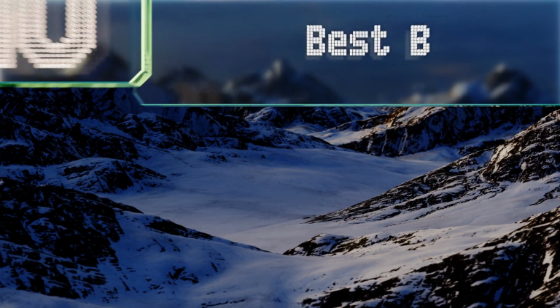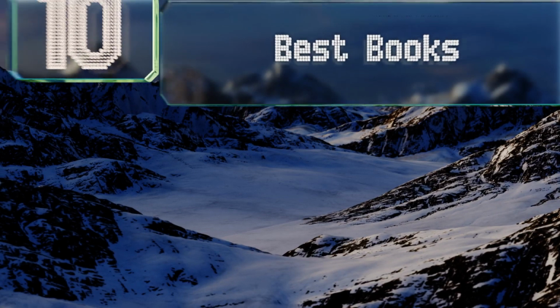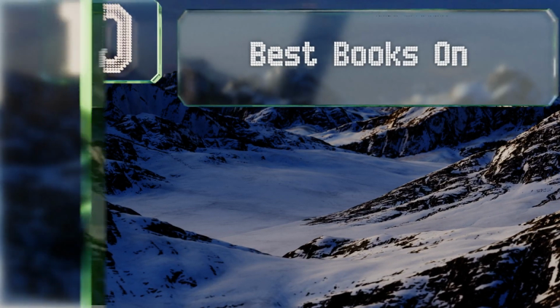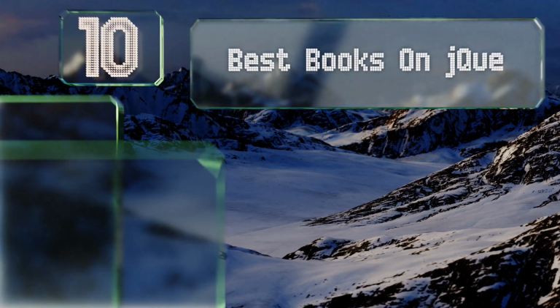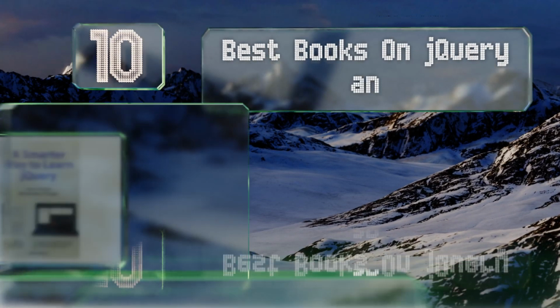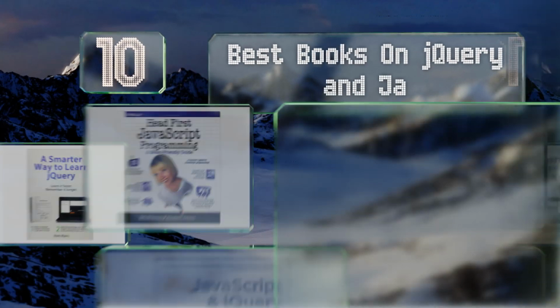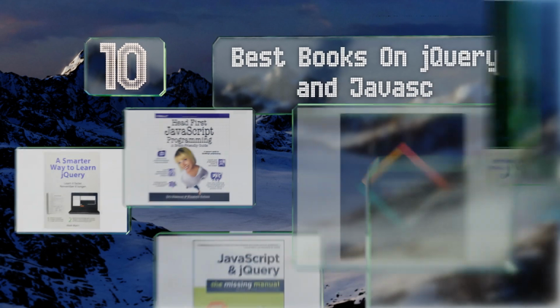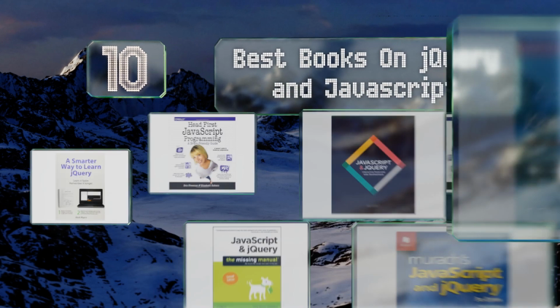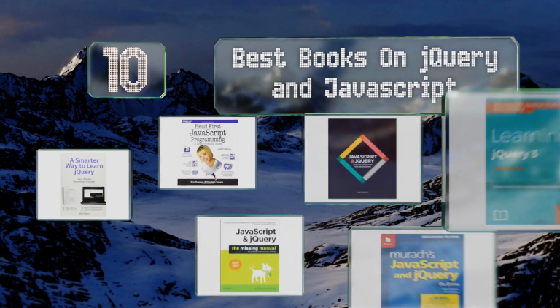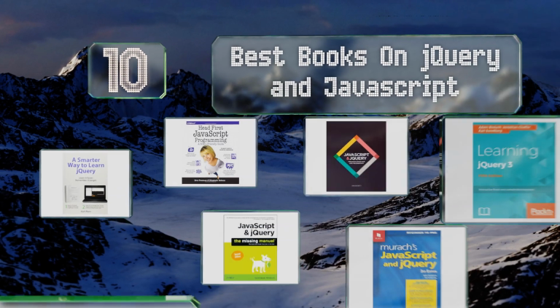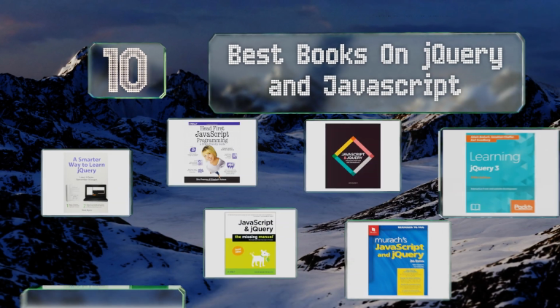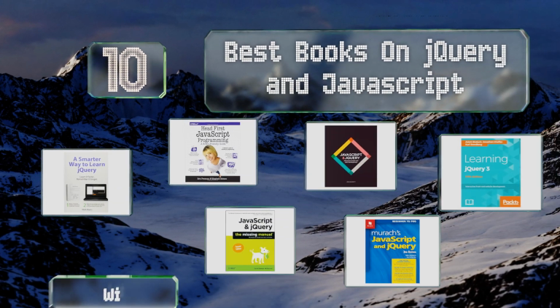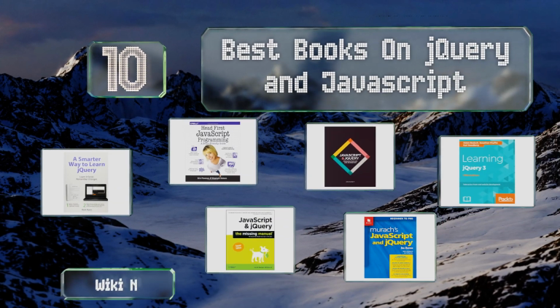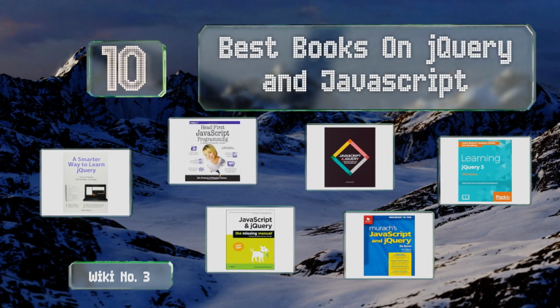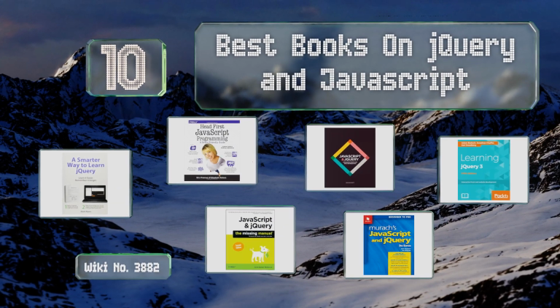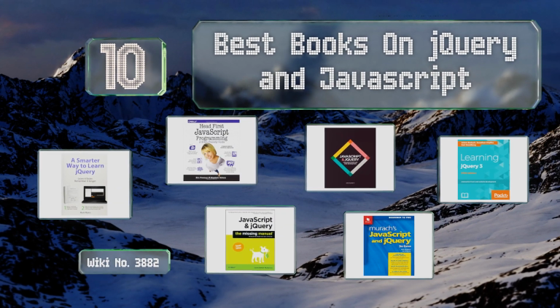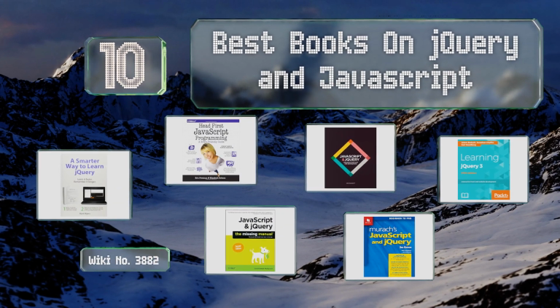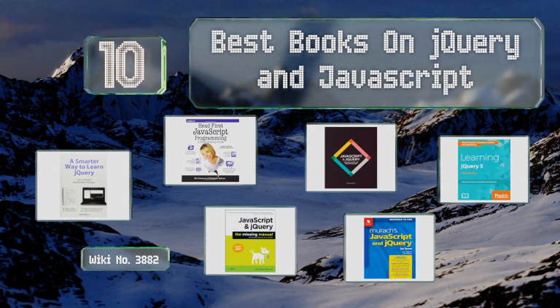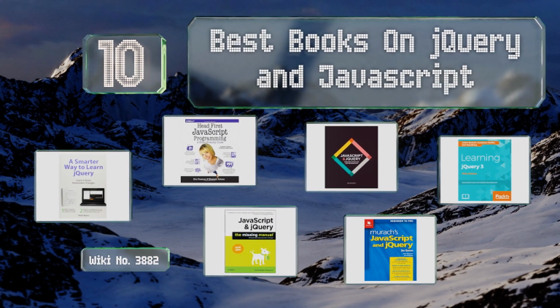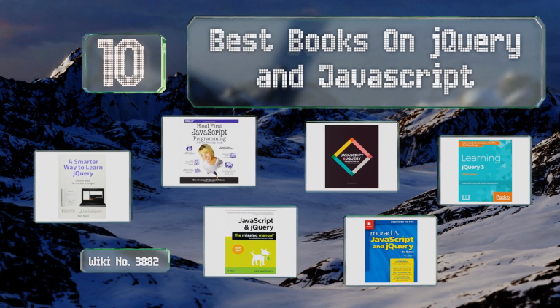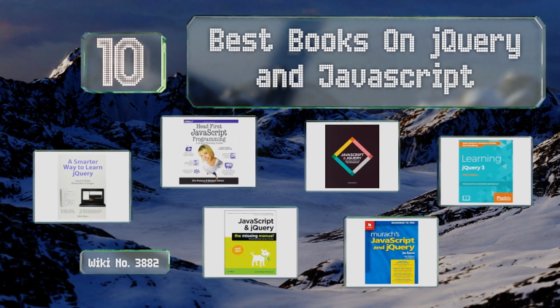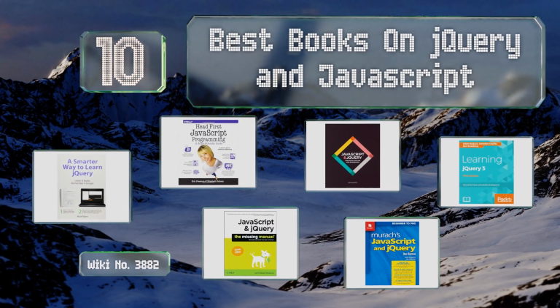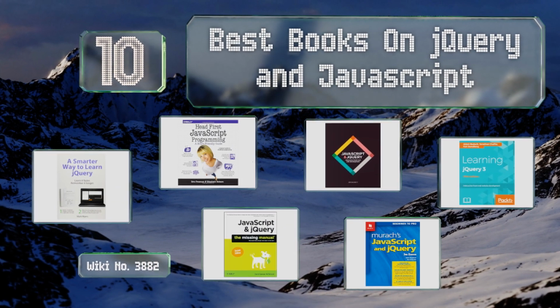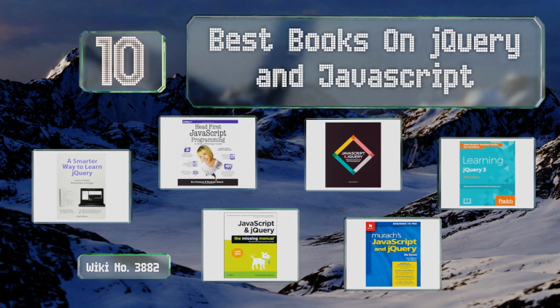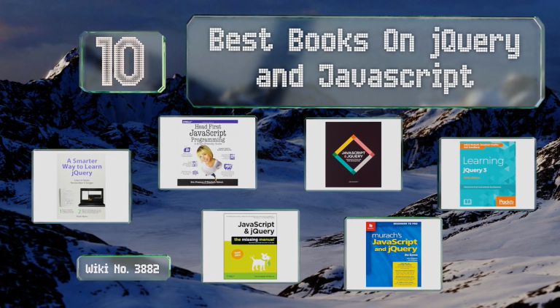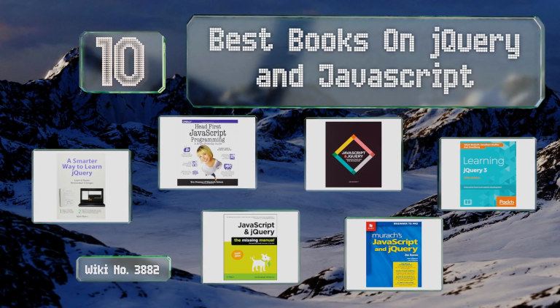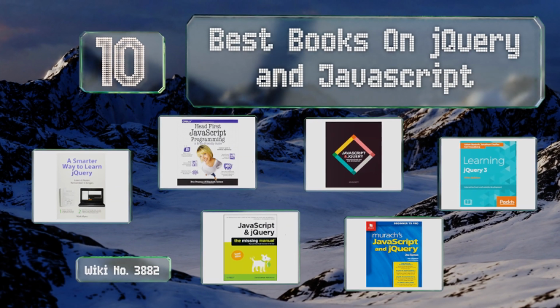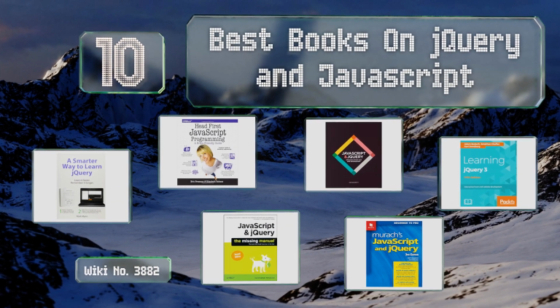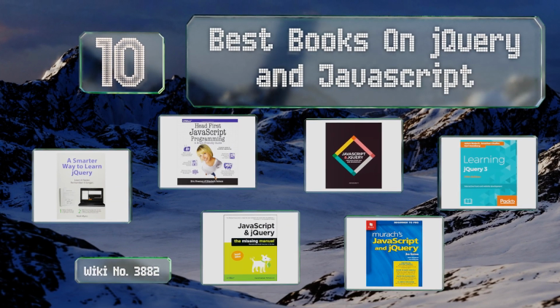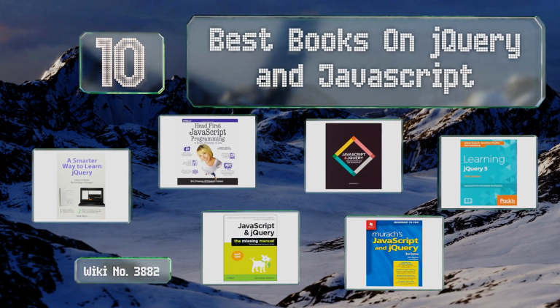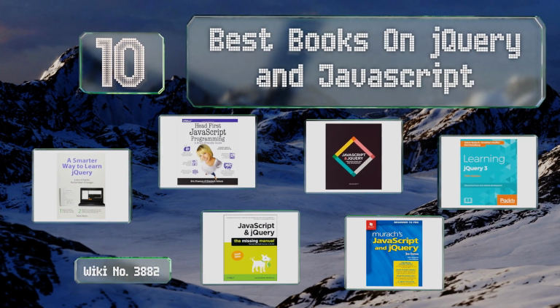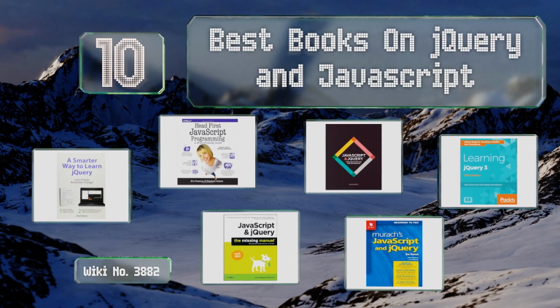EasyVid presents the 10 best books on jQuery and JavaScript. Let's get started with the list.